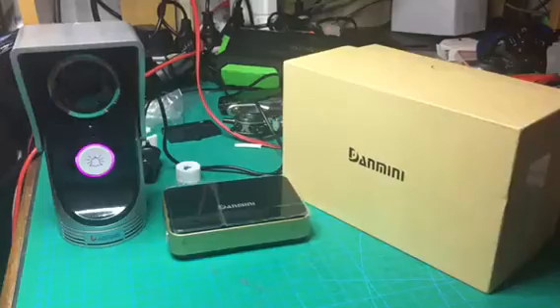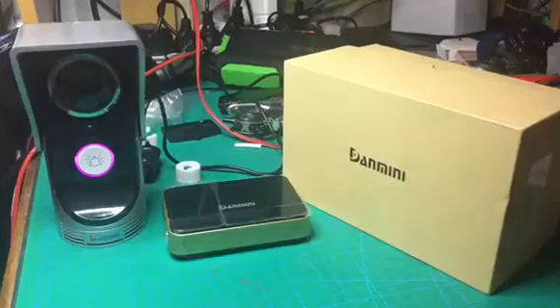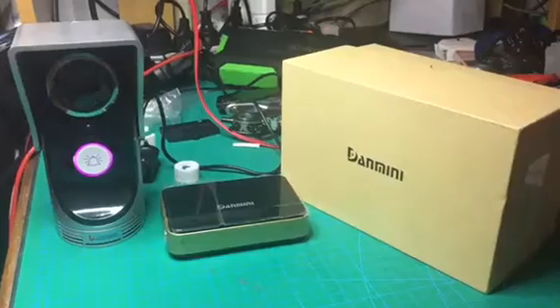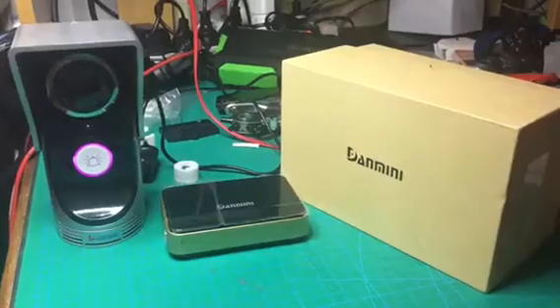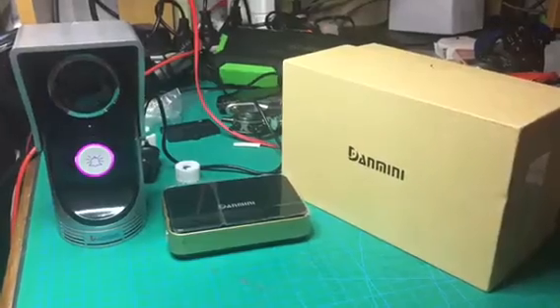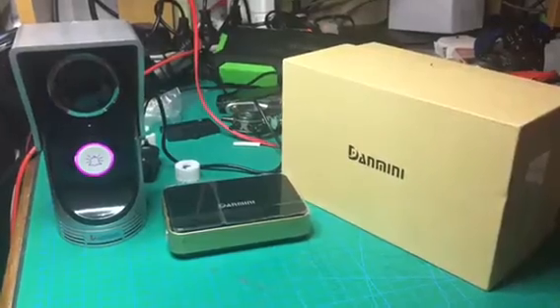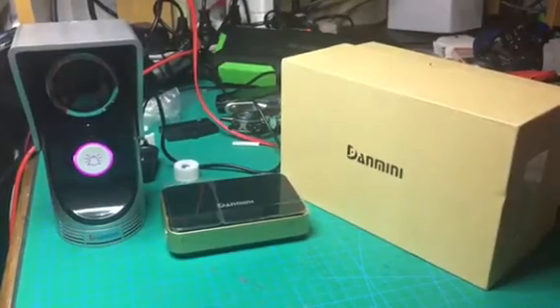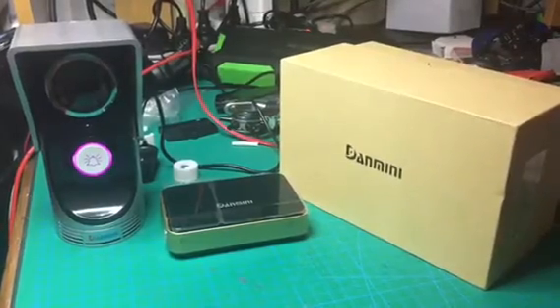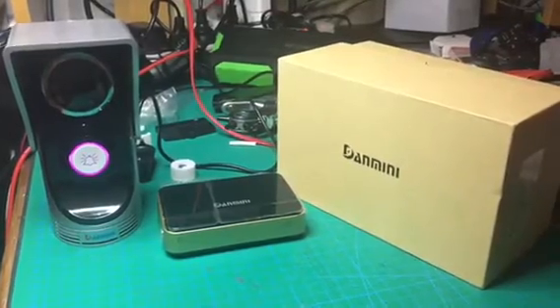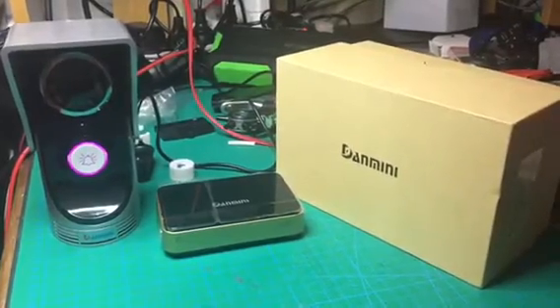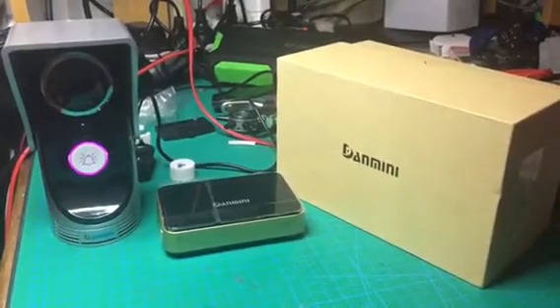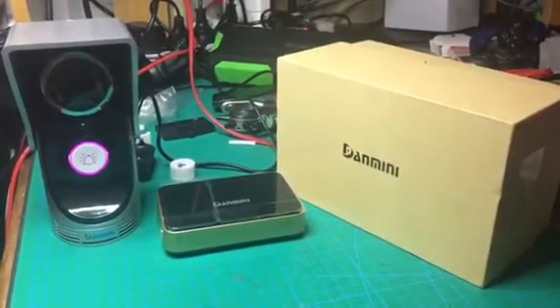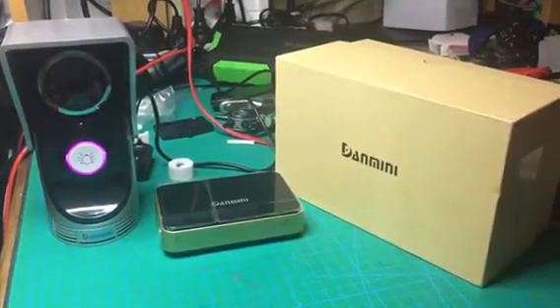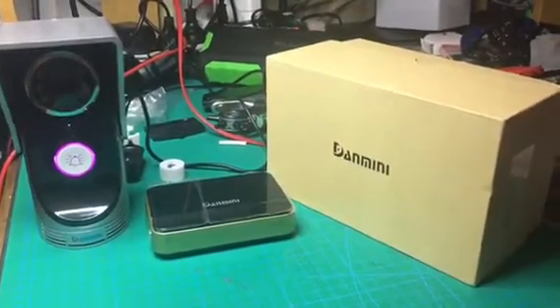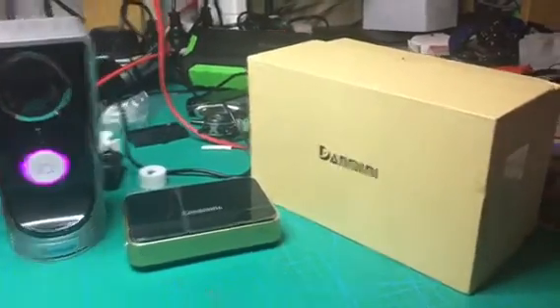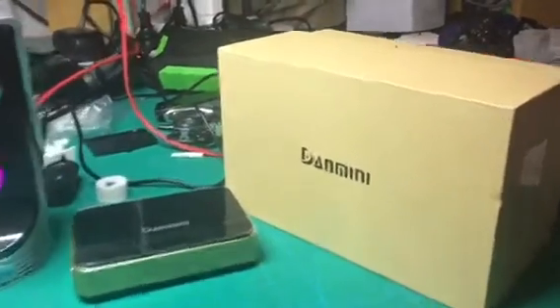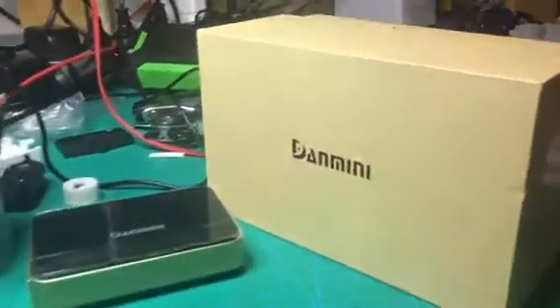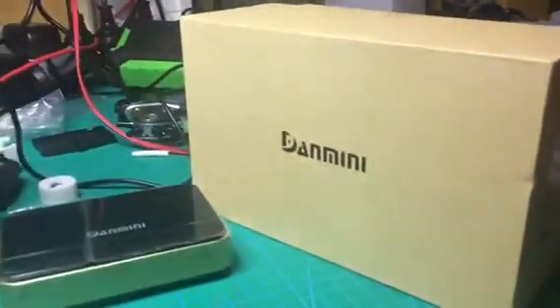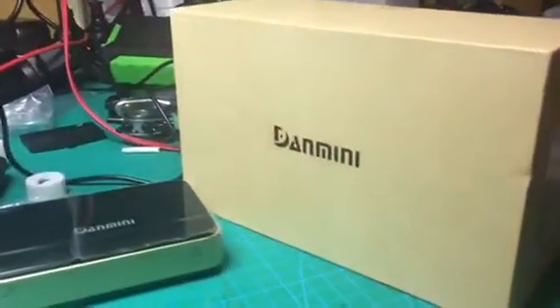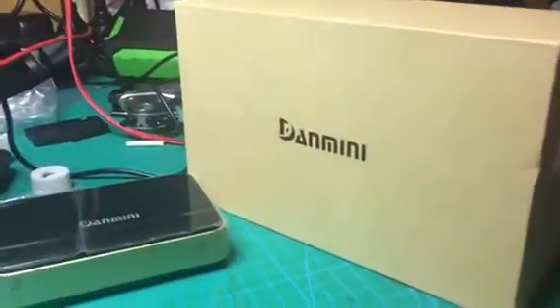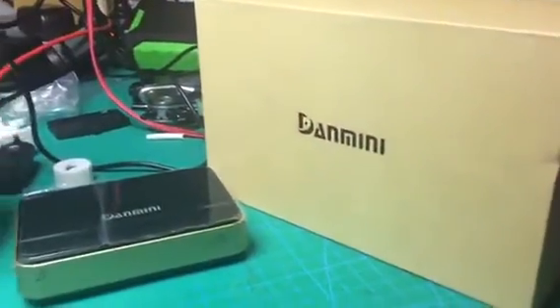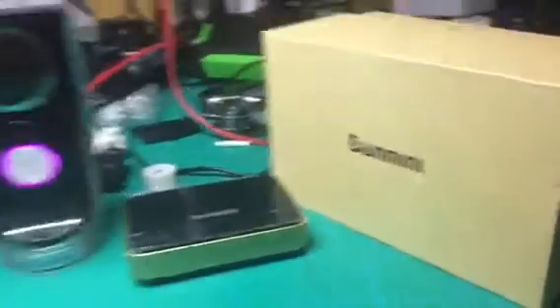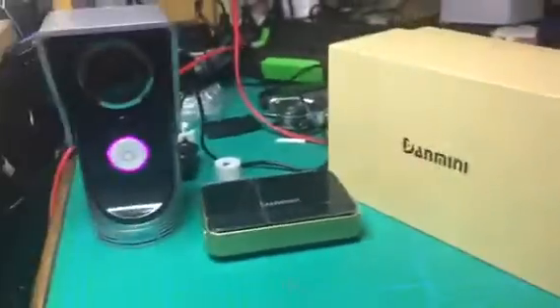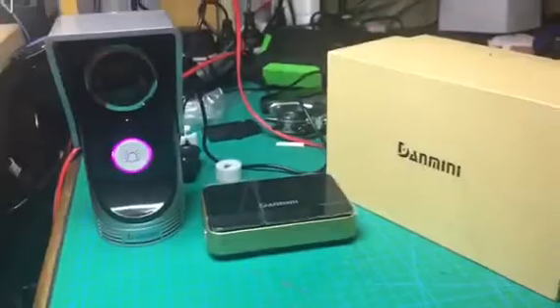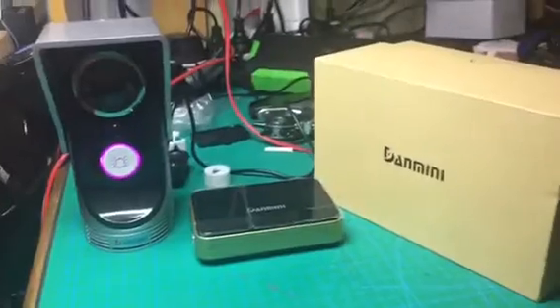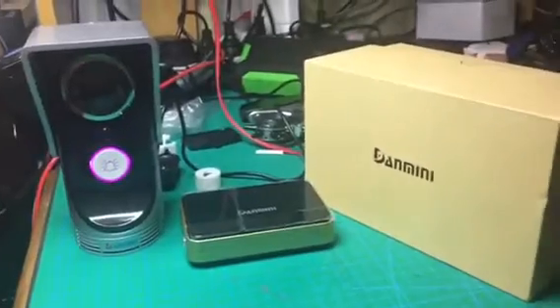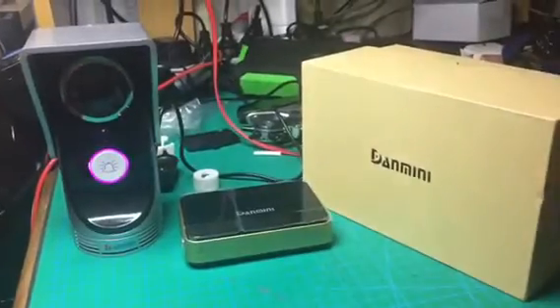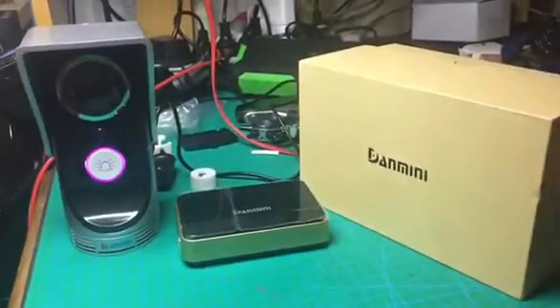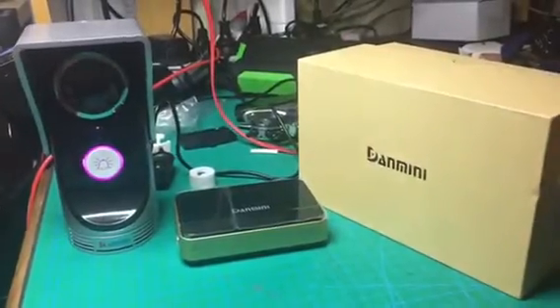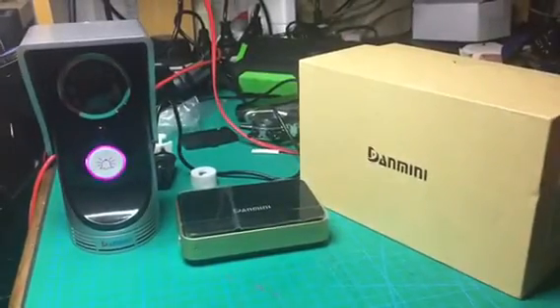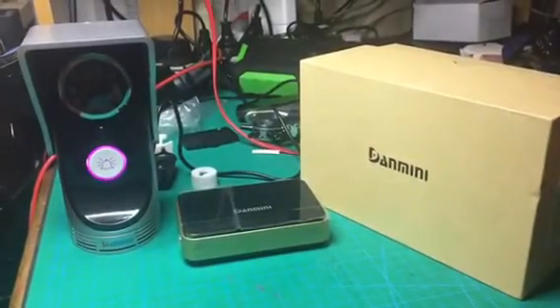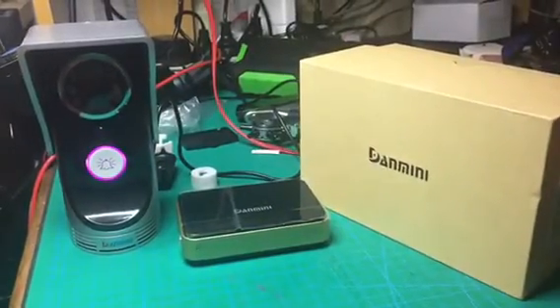Hi guys, I just want to make a quick video about this Danmini wireless Wi-Fi doorbell.